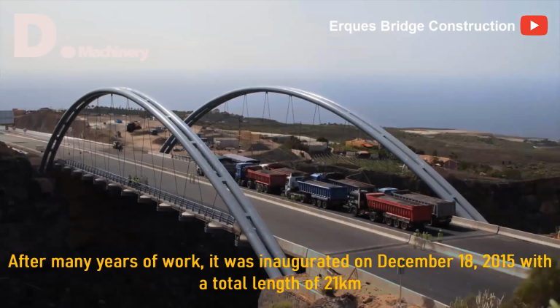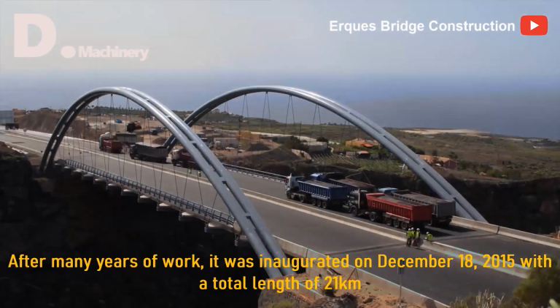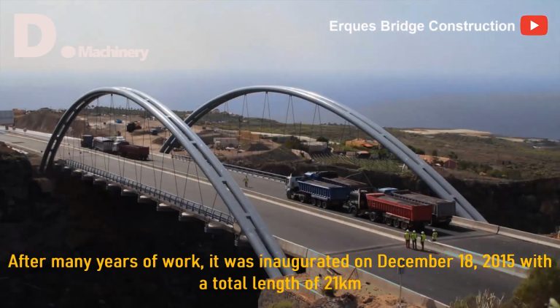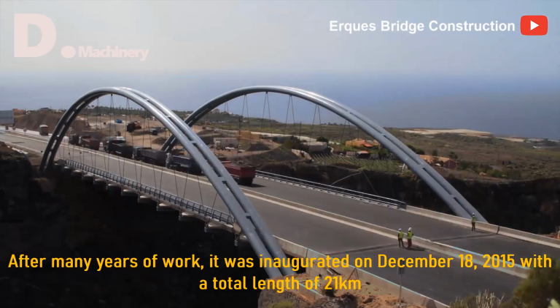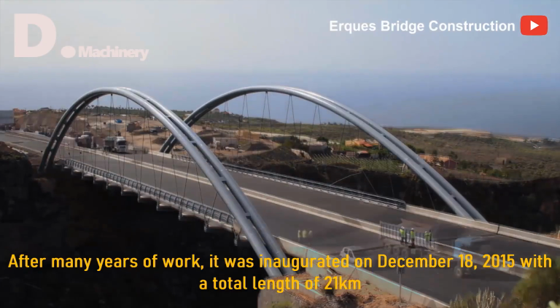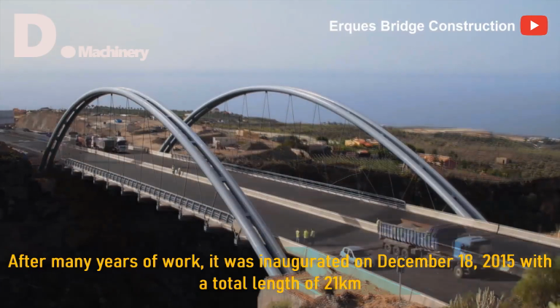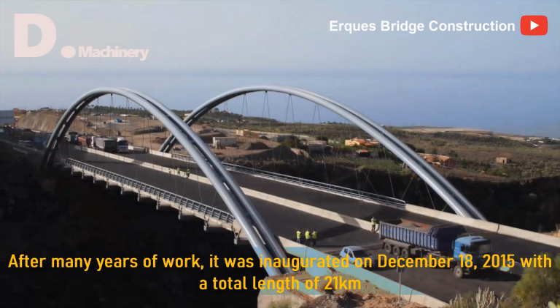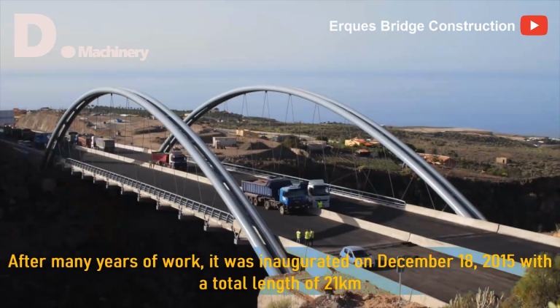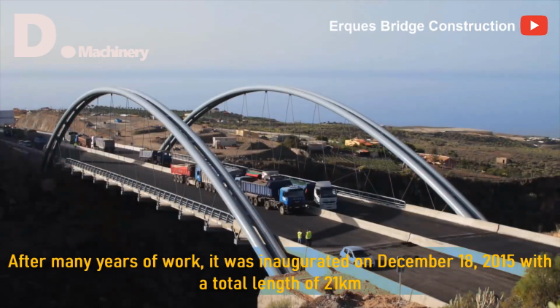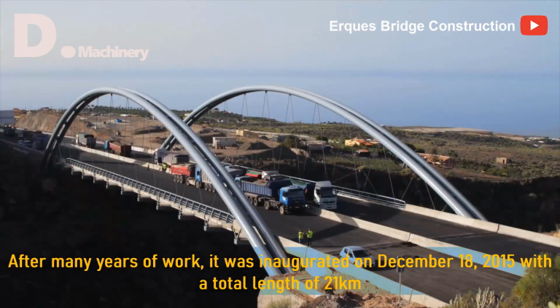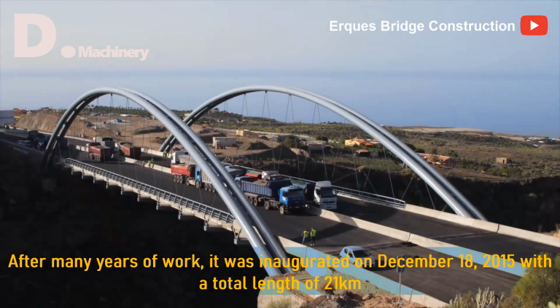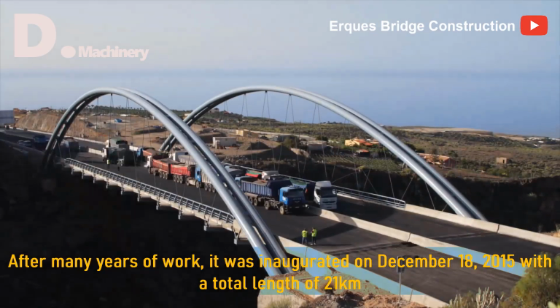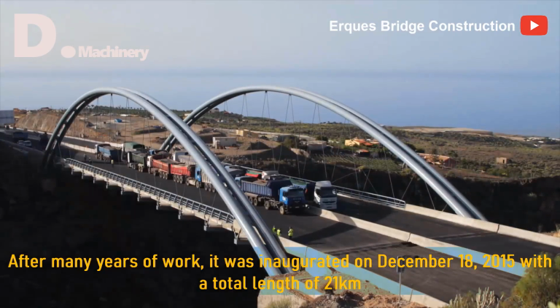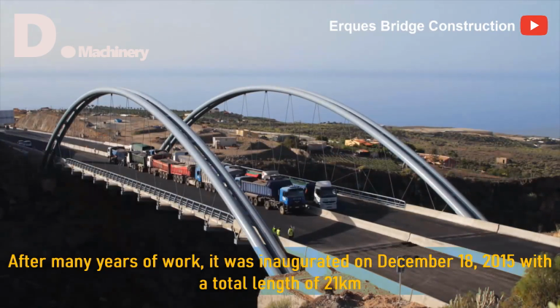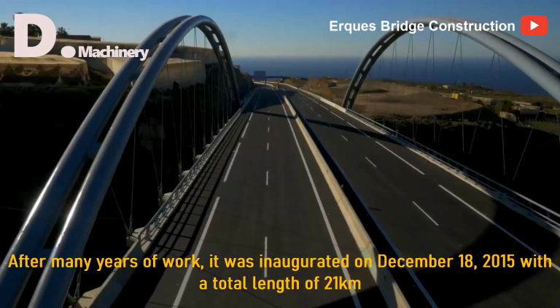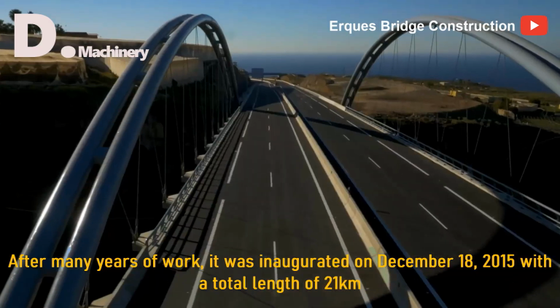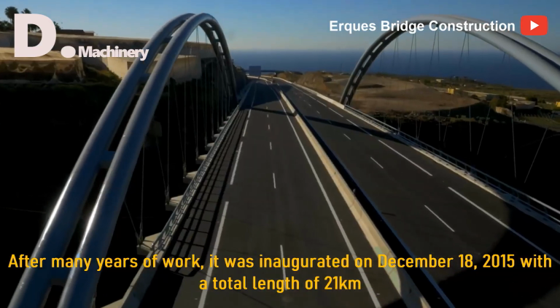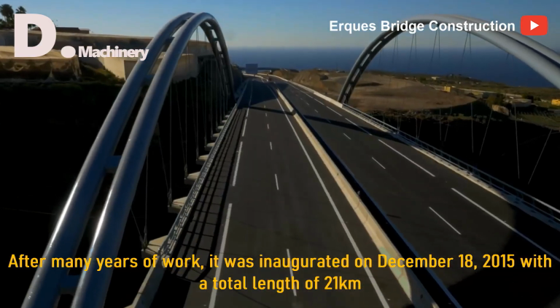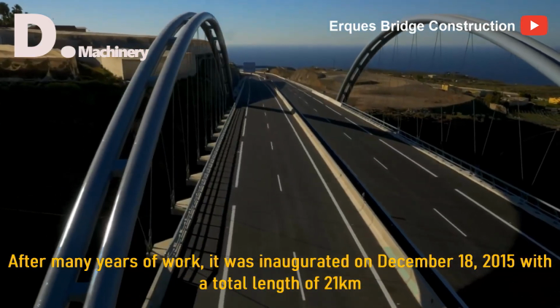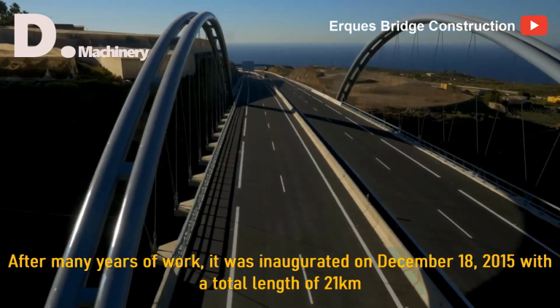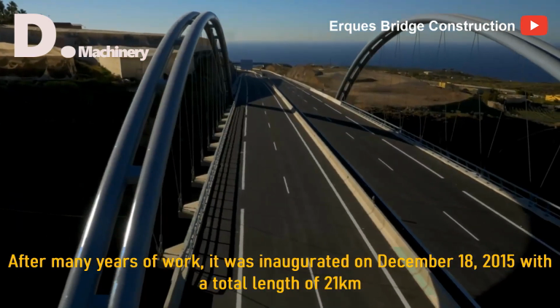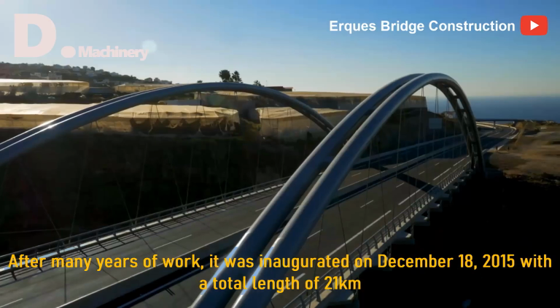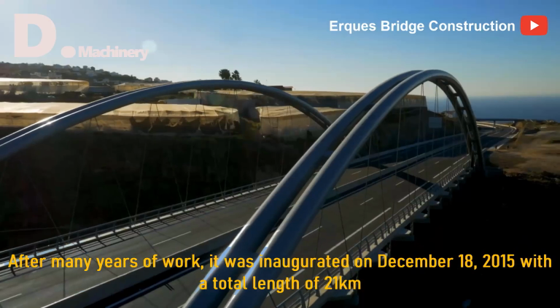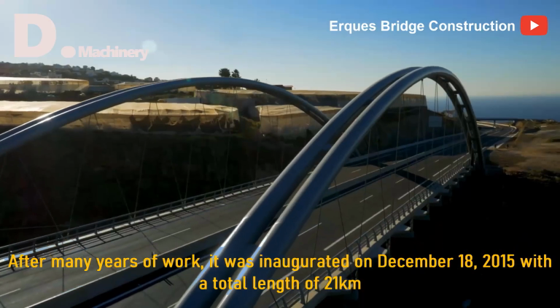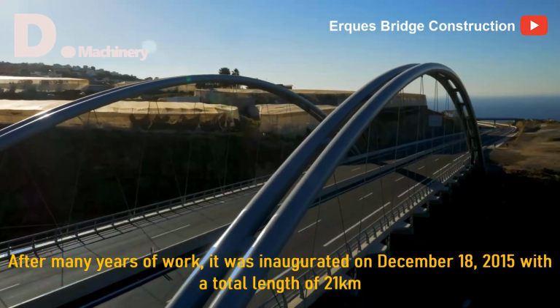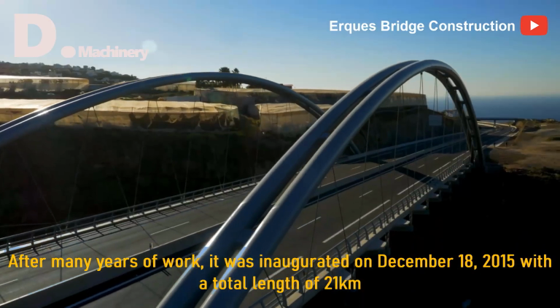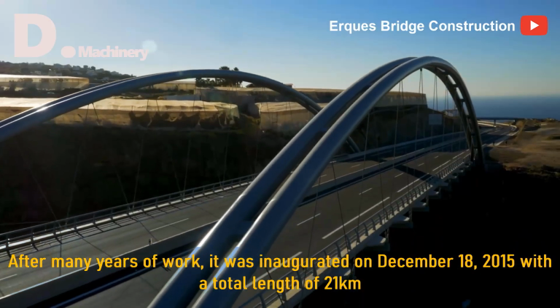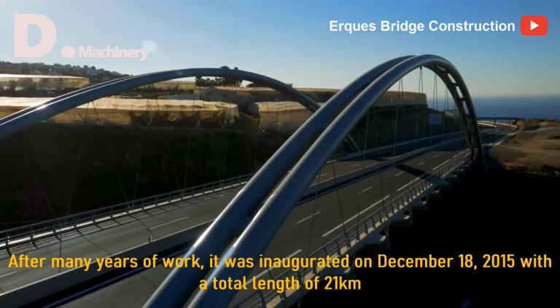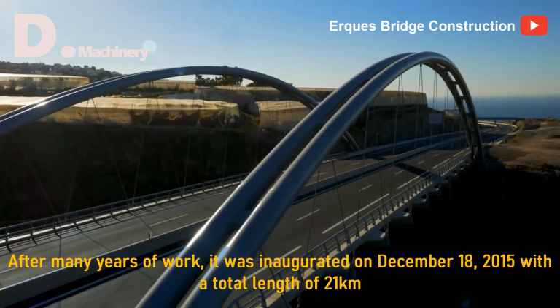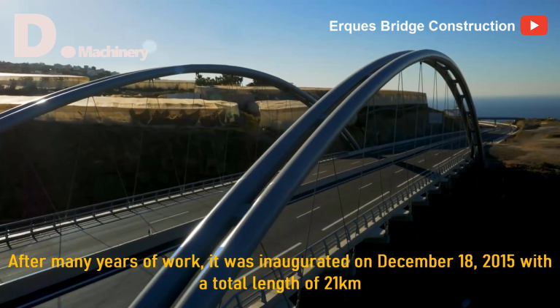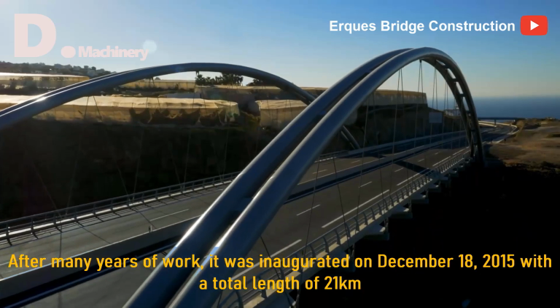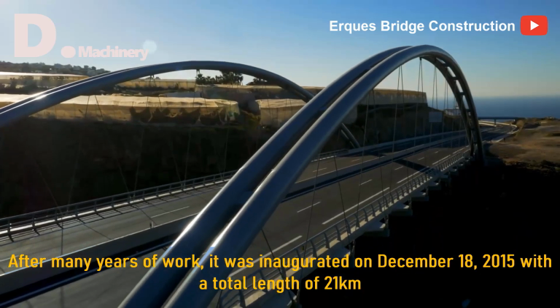After many years of work, it was inaugurated on December 18, 2015, with a total length of 21 kilometers.